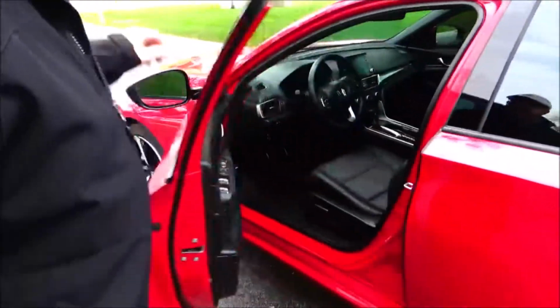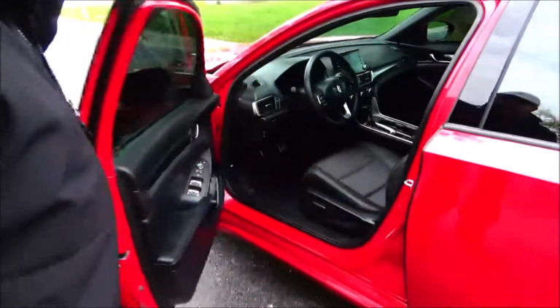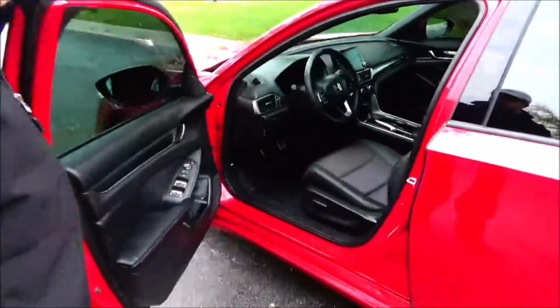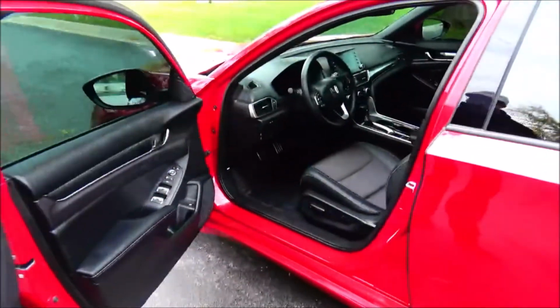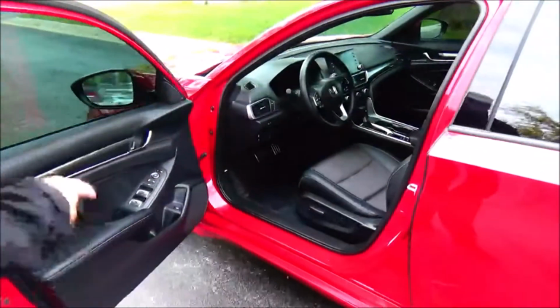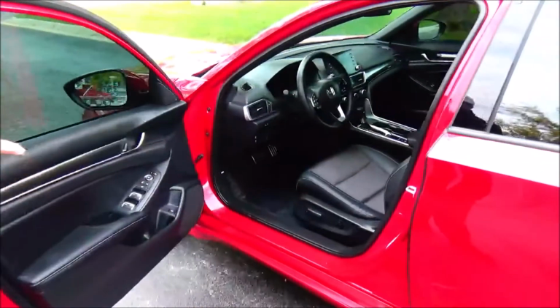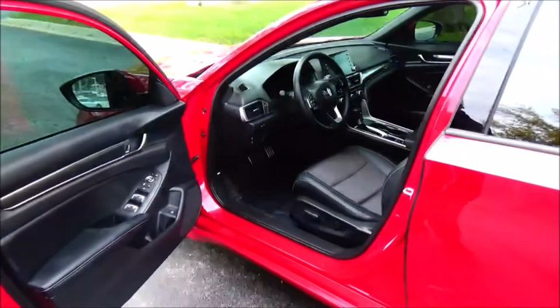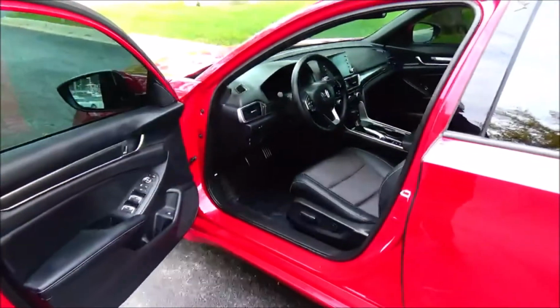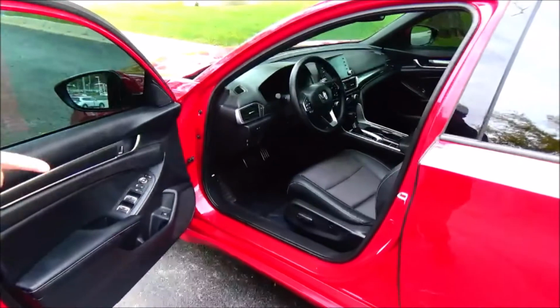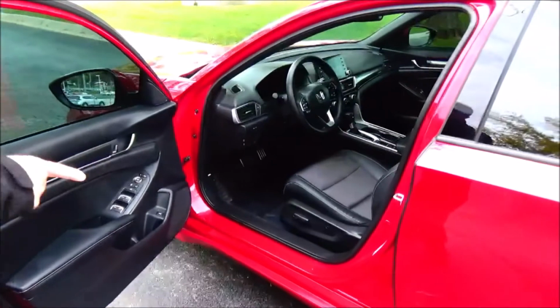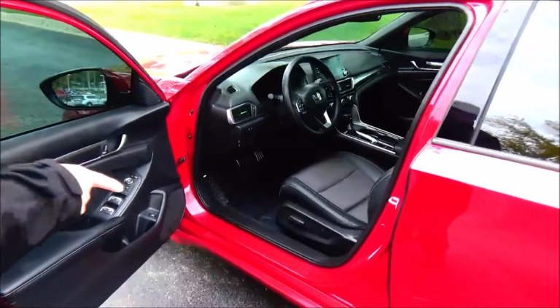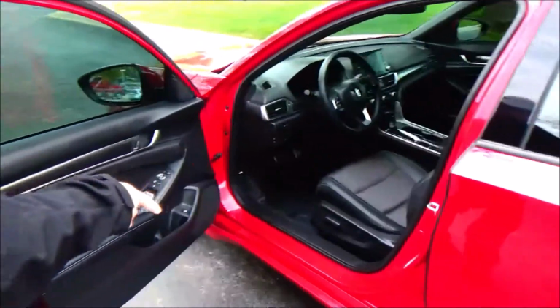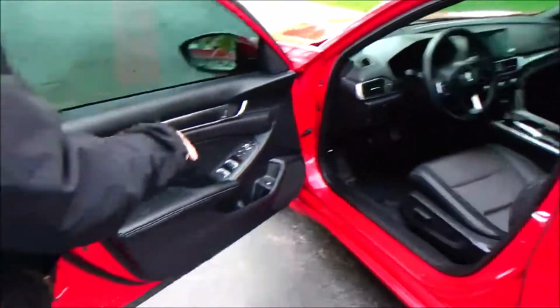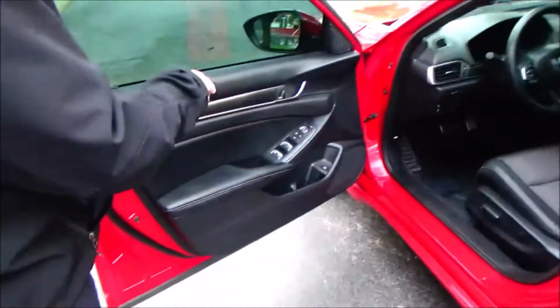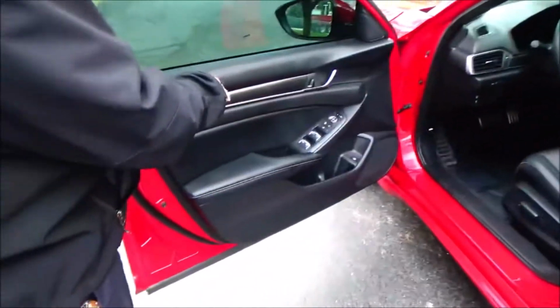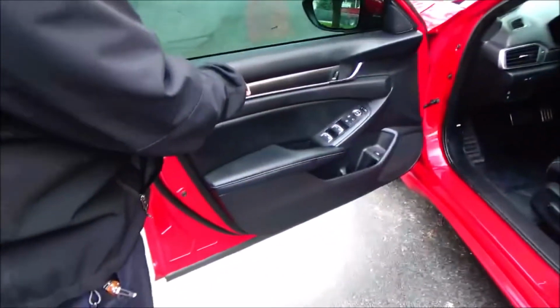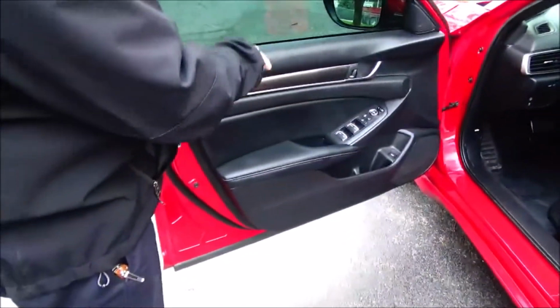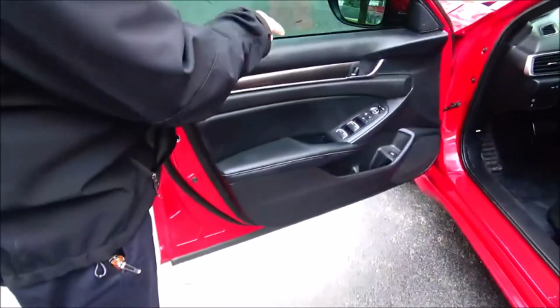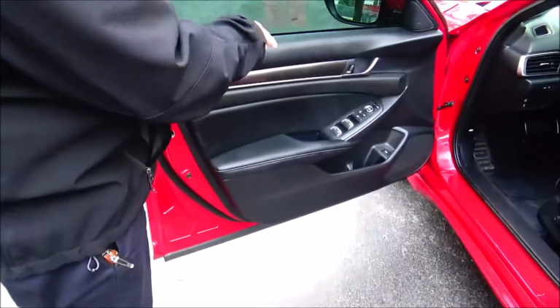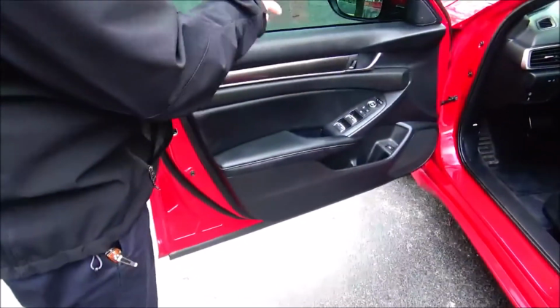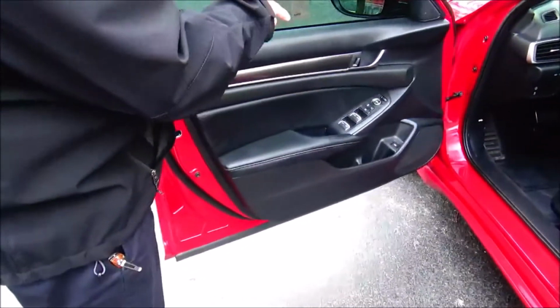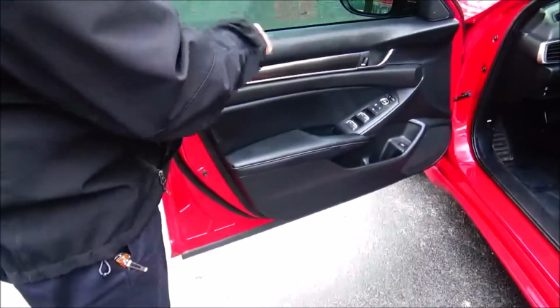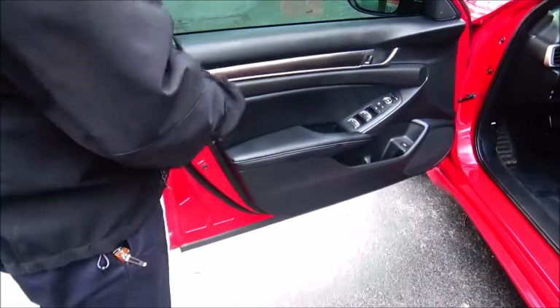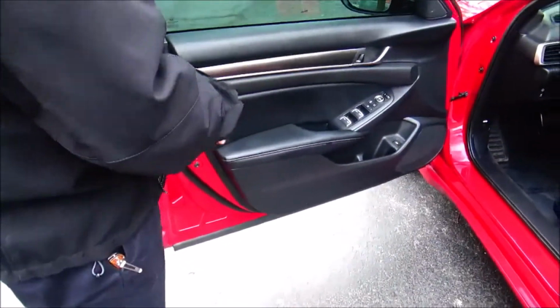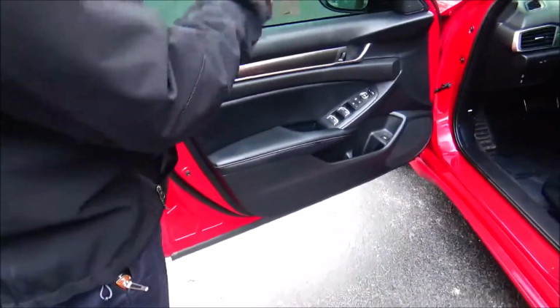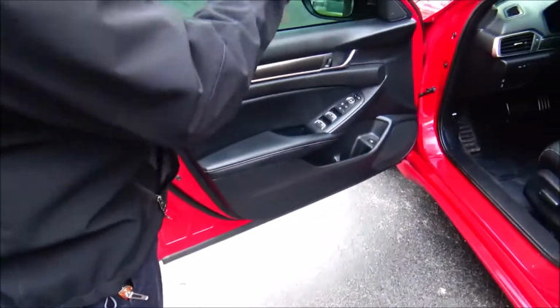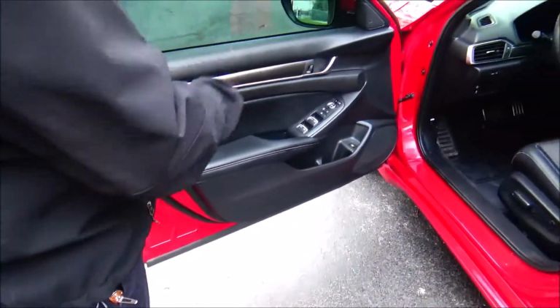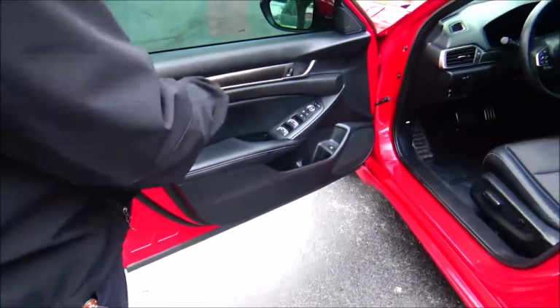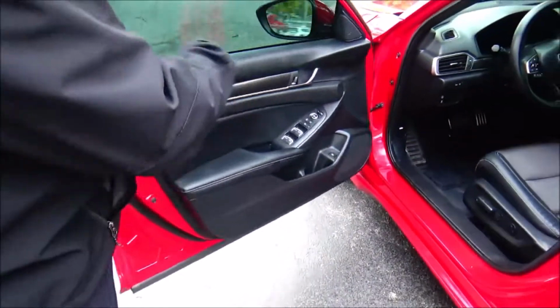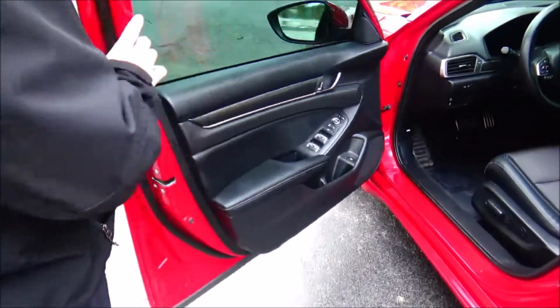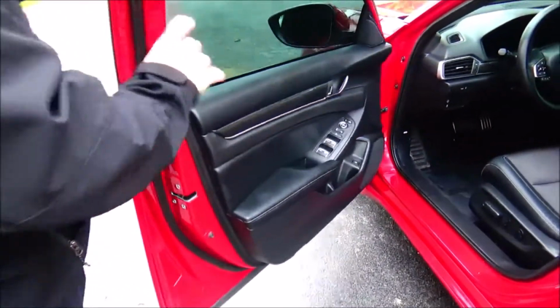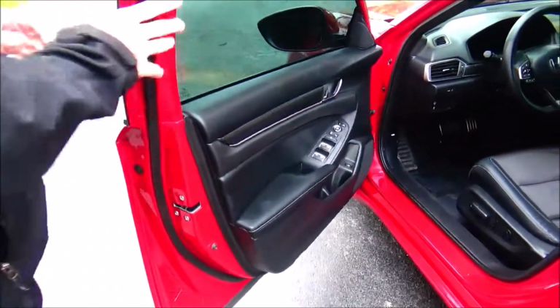Power driver seat with a display. Power windows, power locks, power mirrors, tweeters, and cup holders with storage.